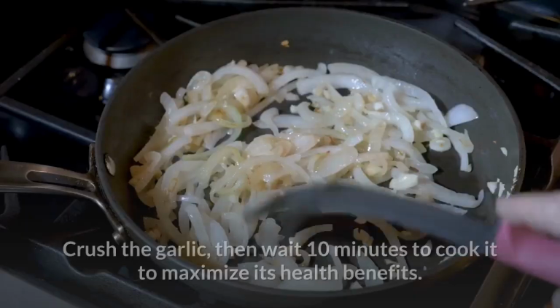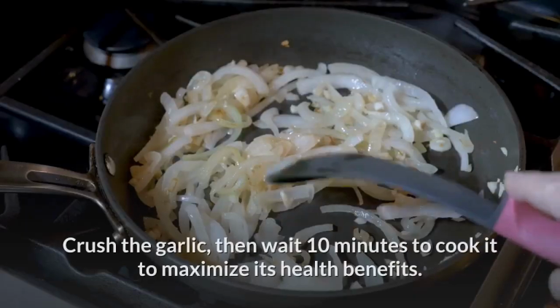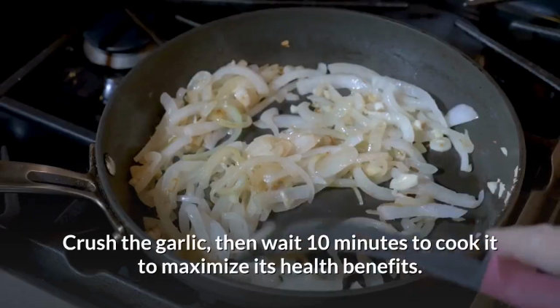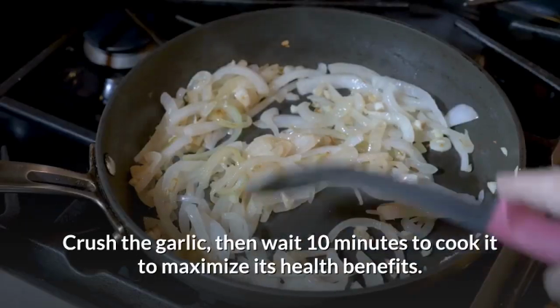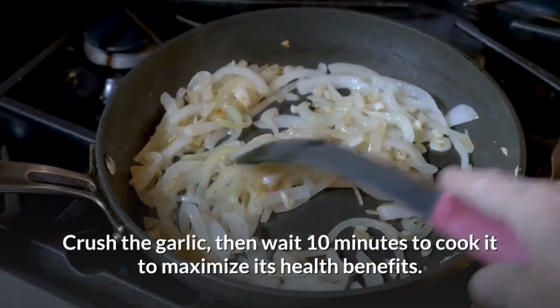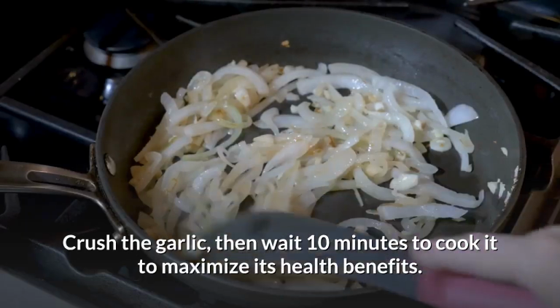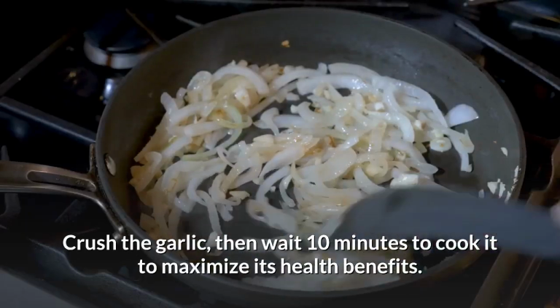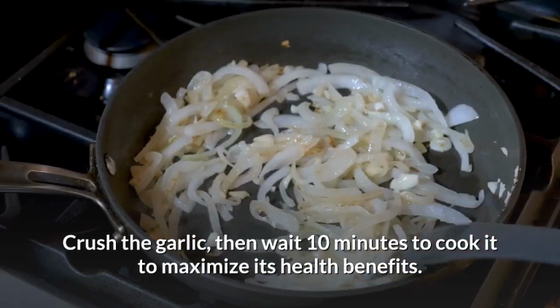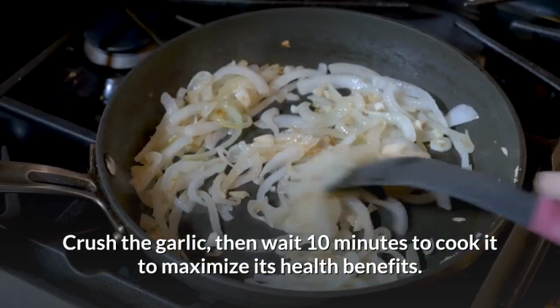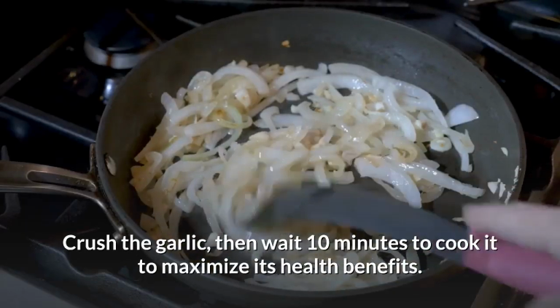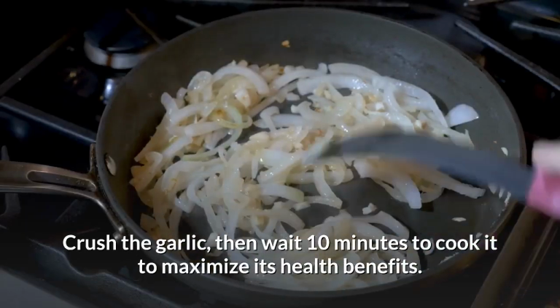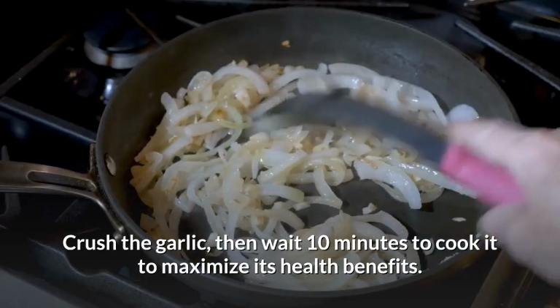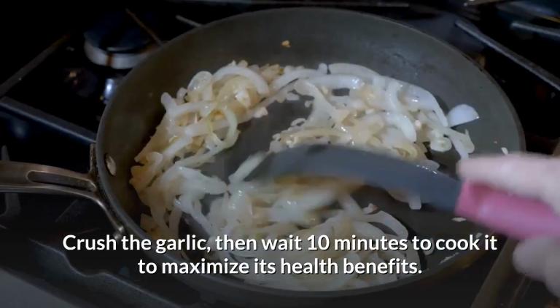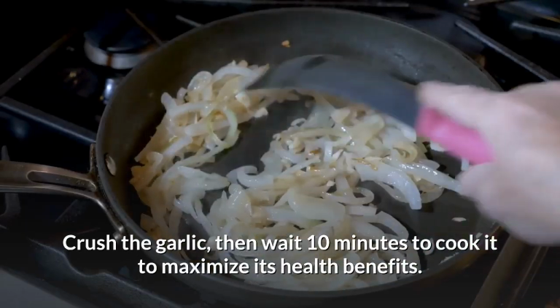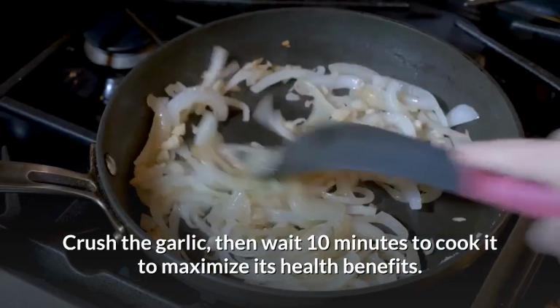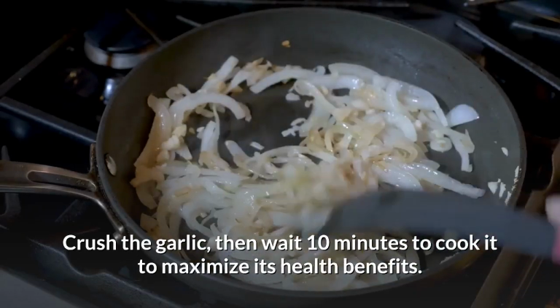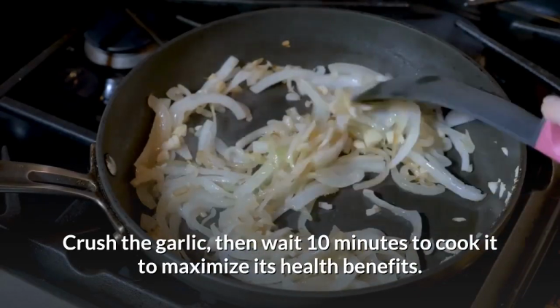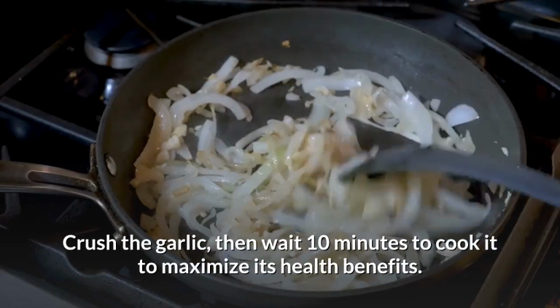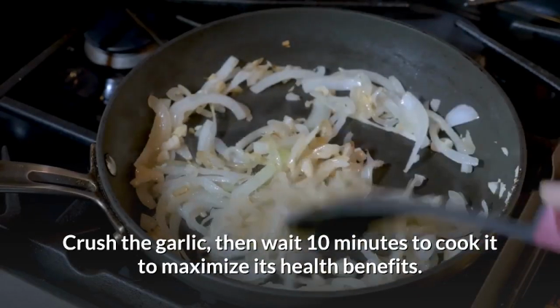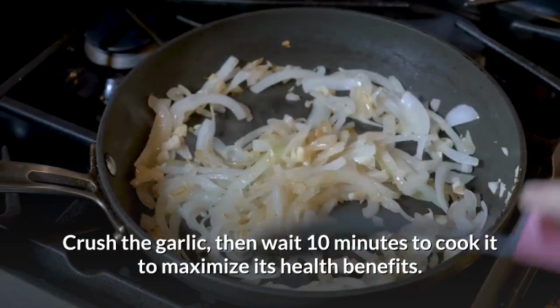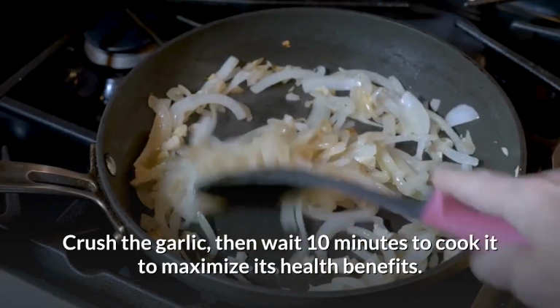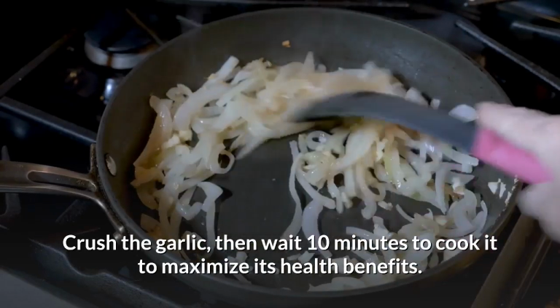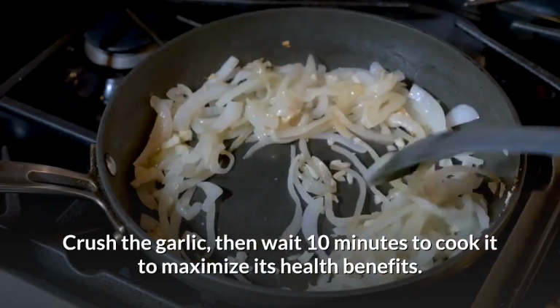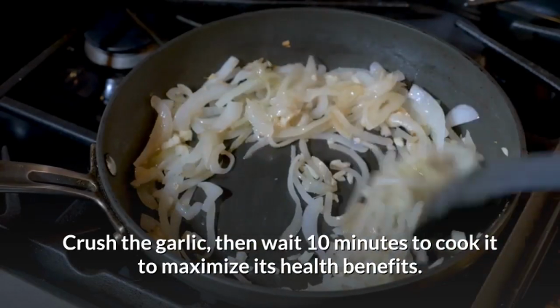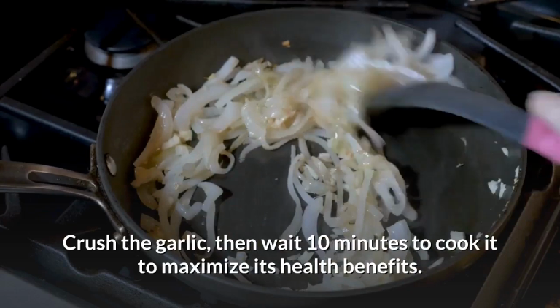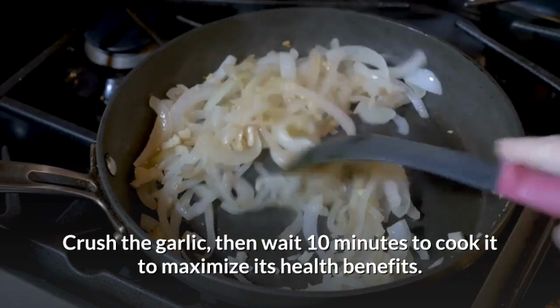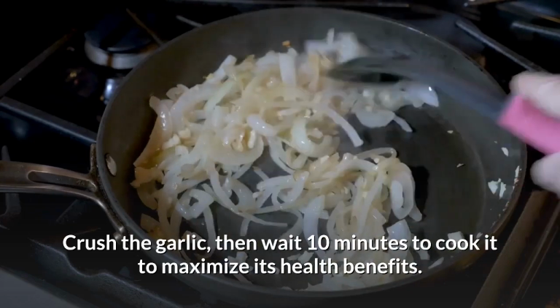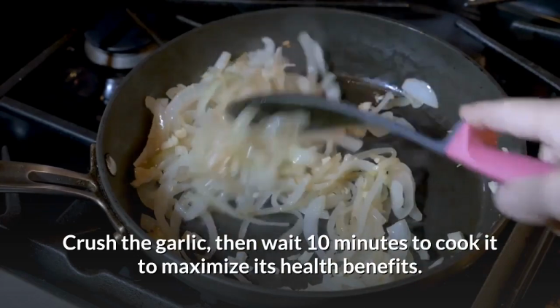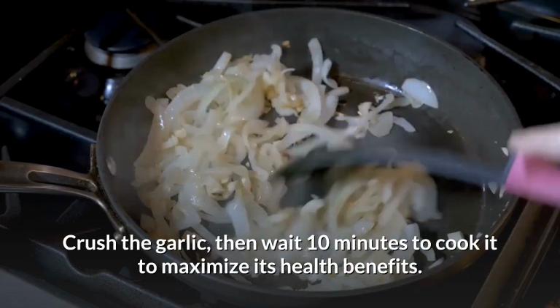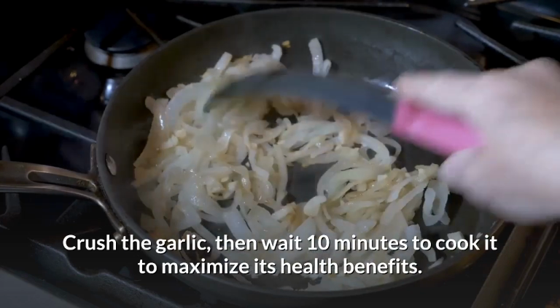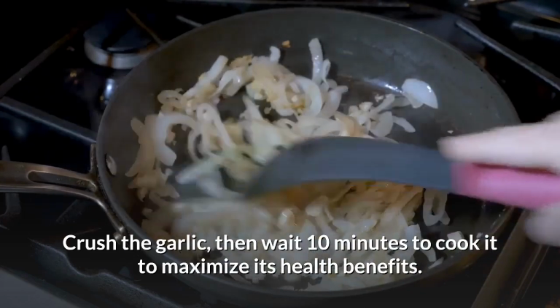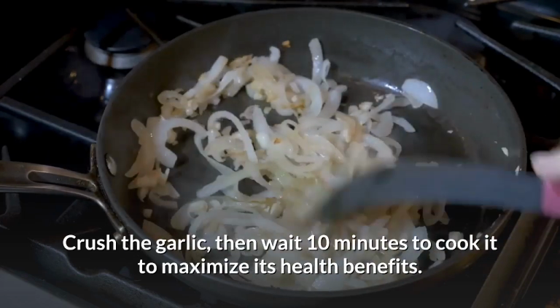Crush the garlic, then wait 10 minutes before cooking it, to maximise its health benefits.